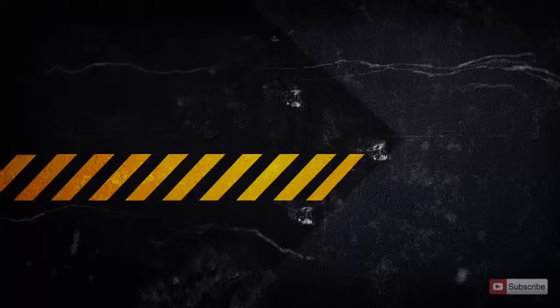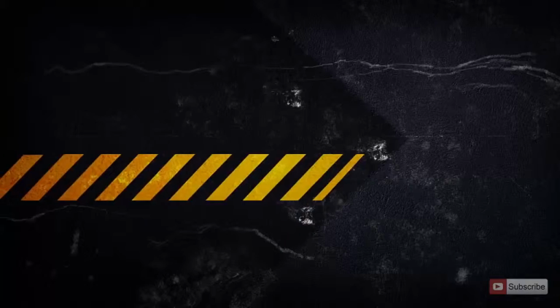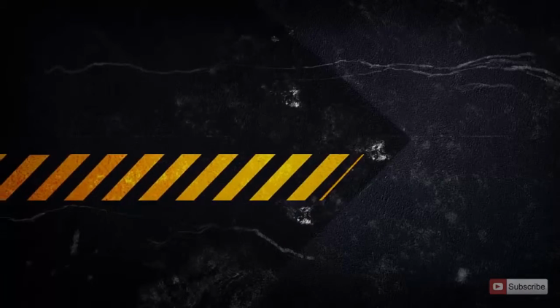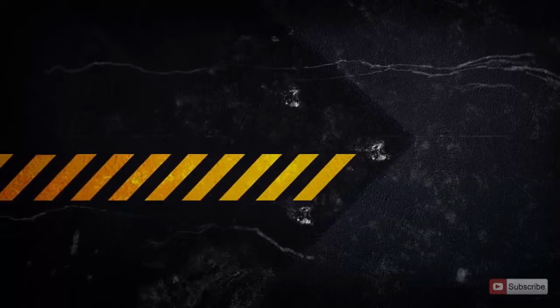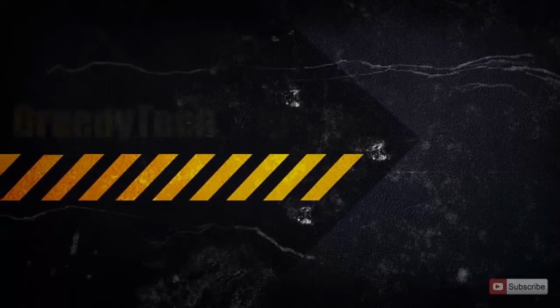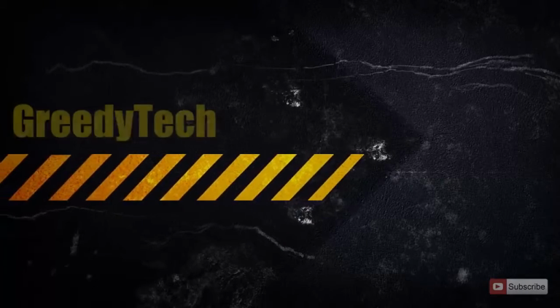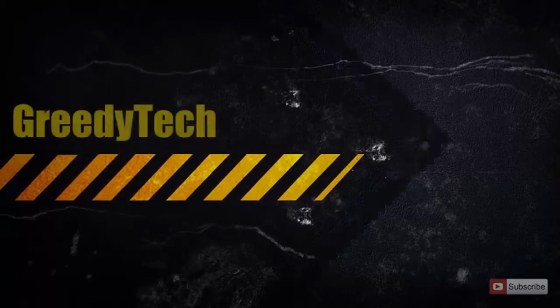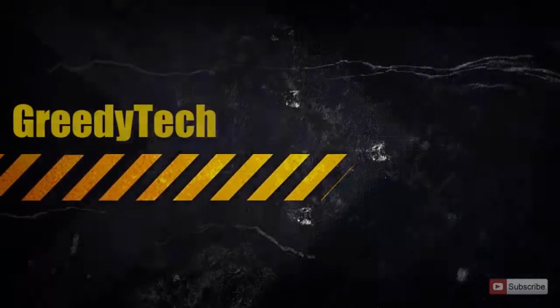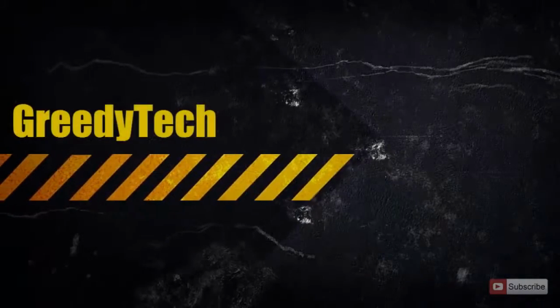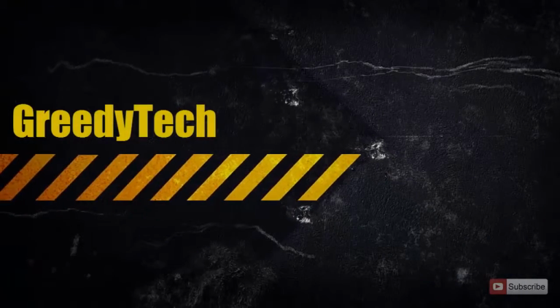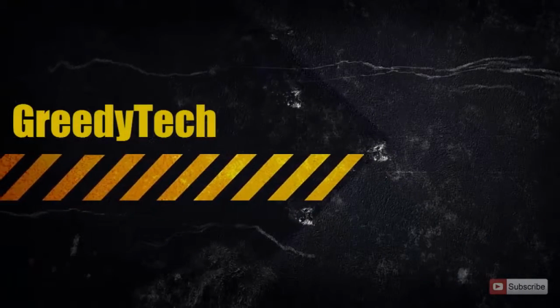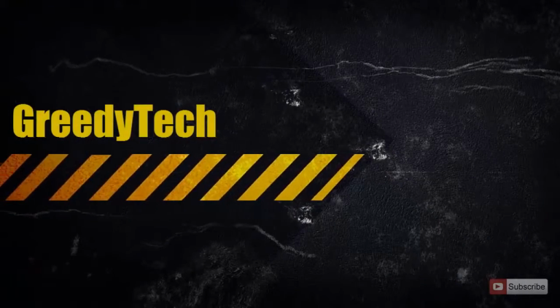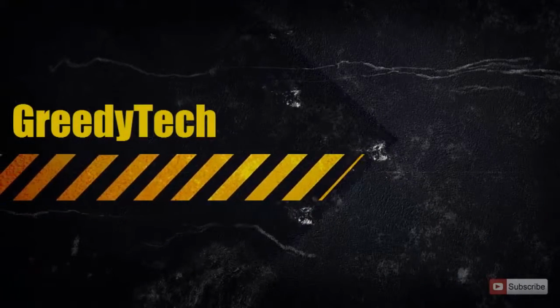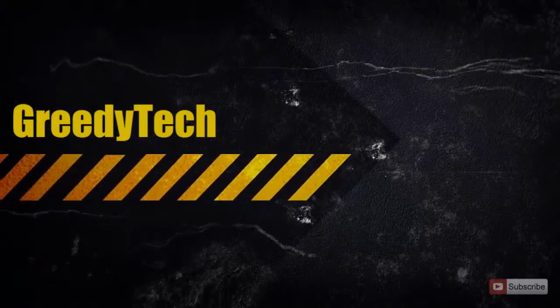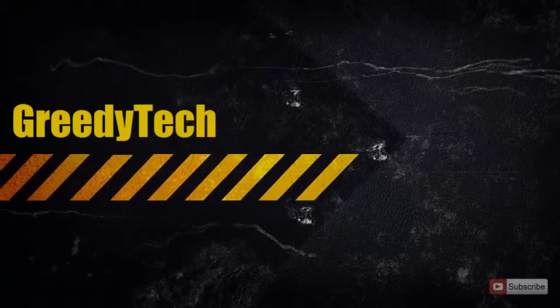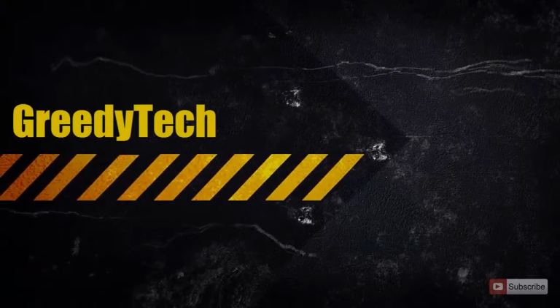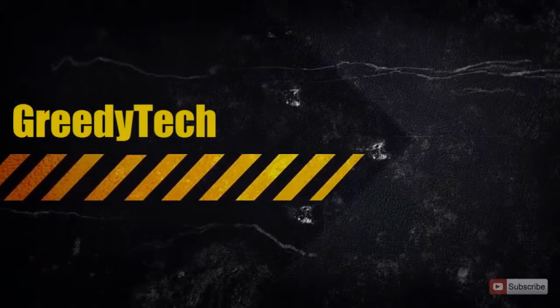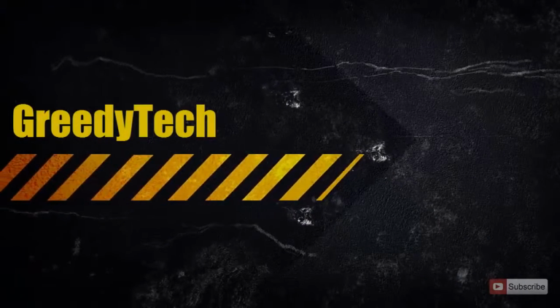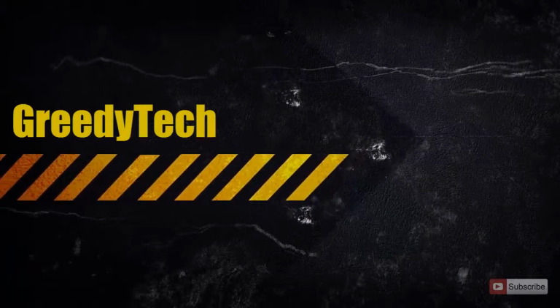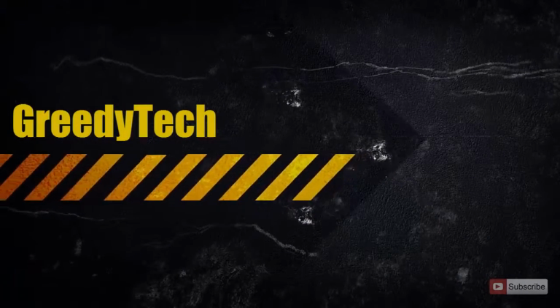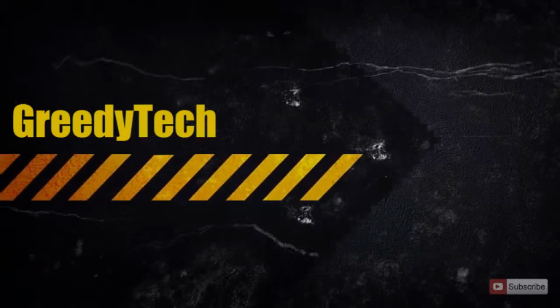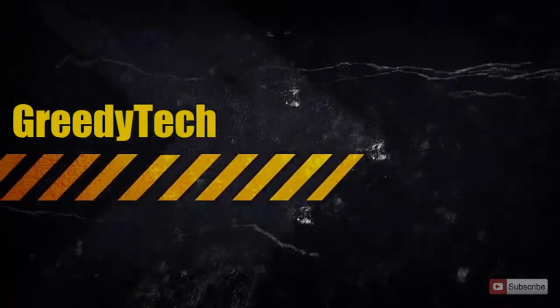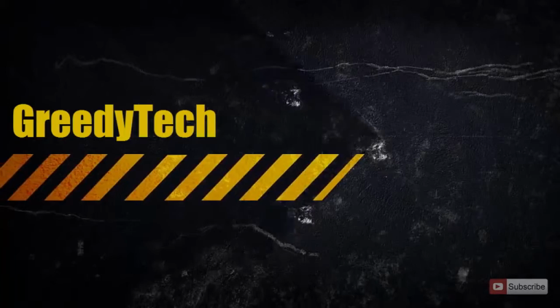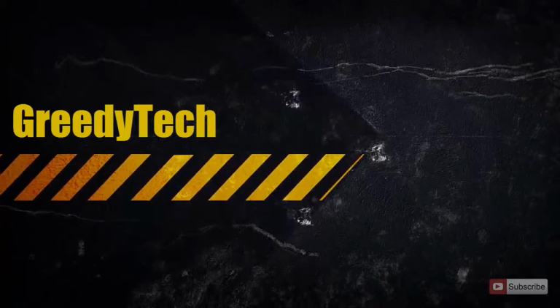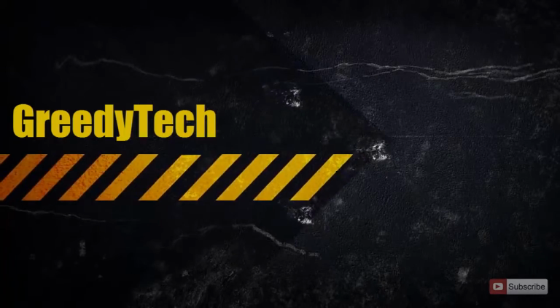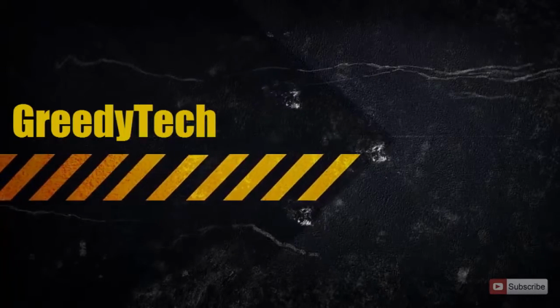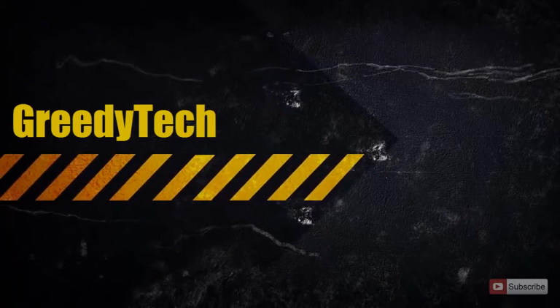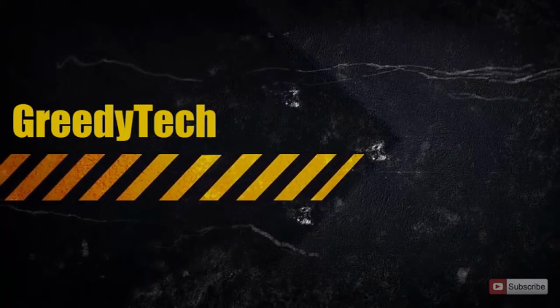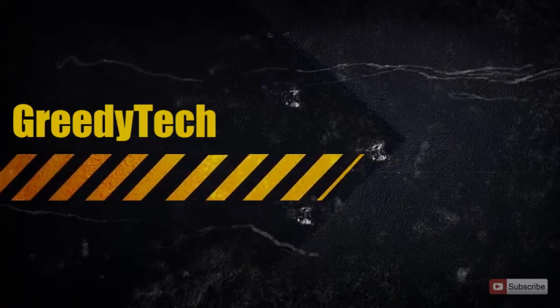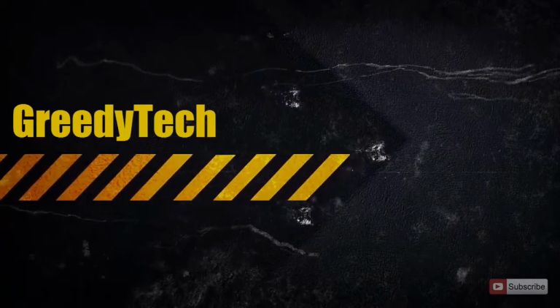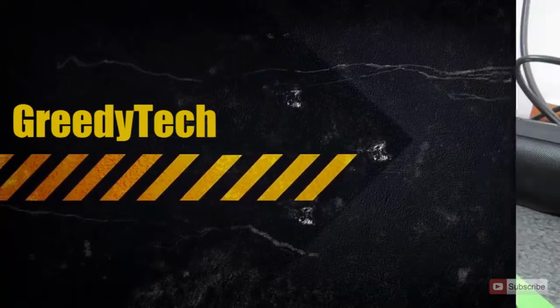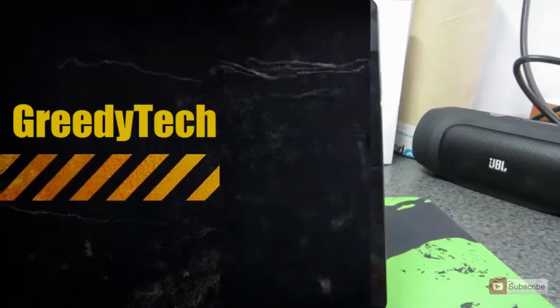Hi there guys, this is Nikhil from Creditech. In this video I am going to show you how you can backup and restore your OS on Micromax Eureka.